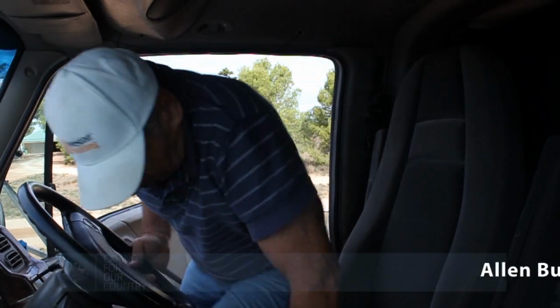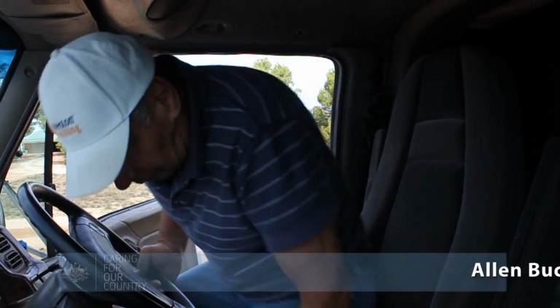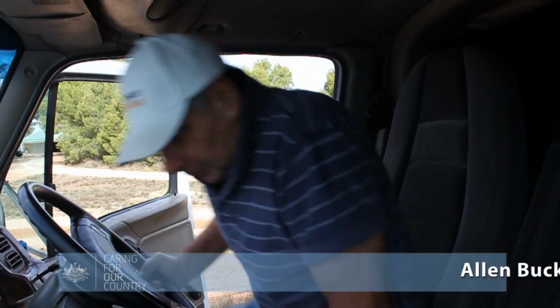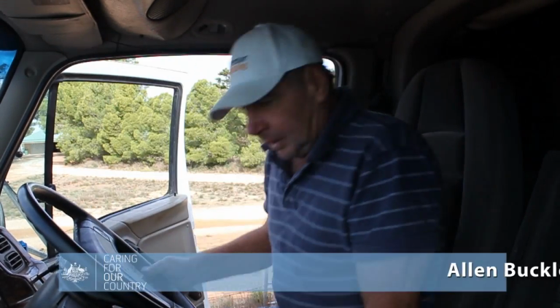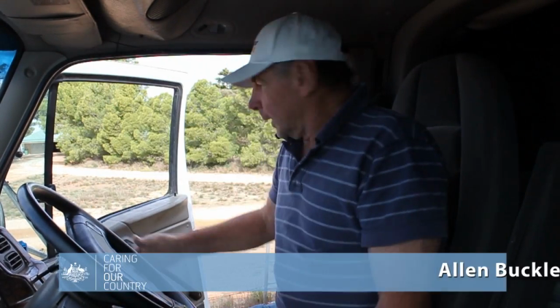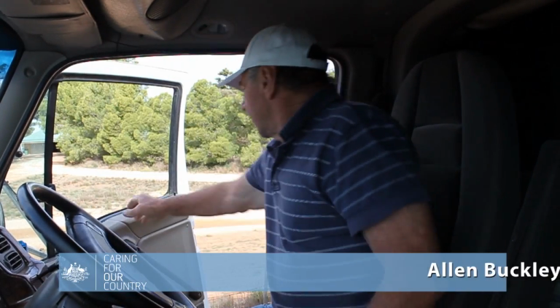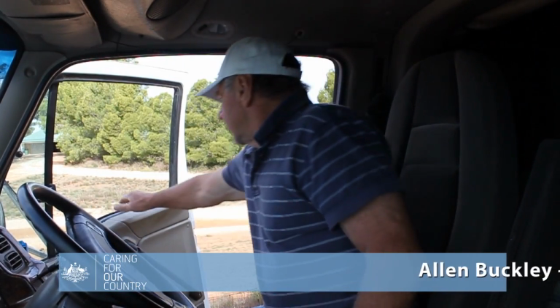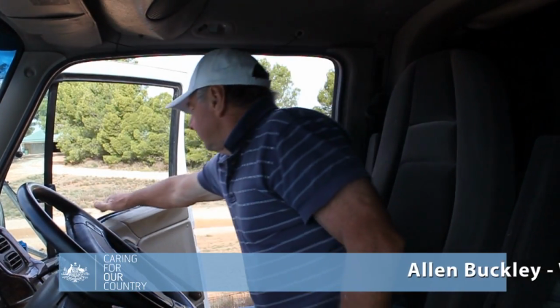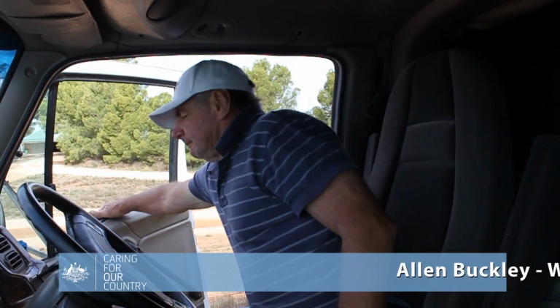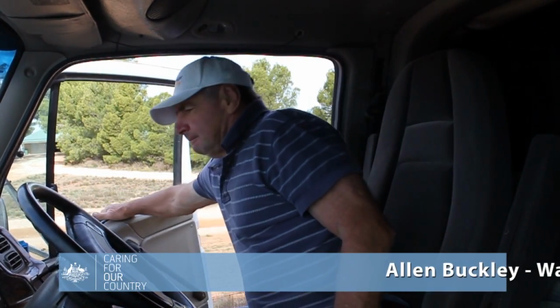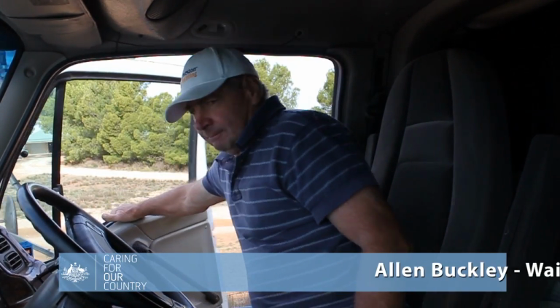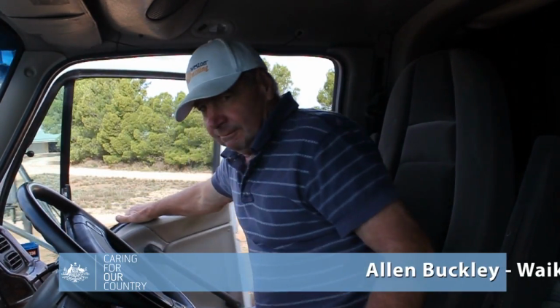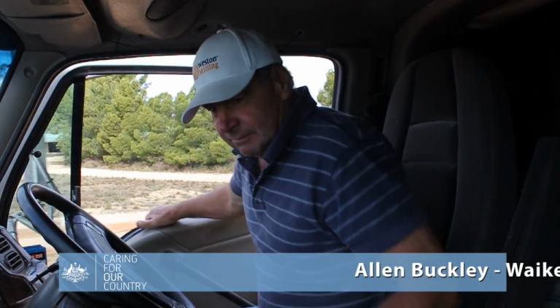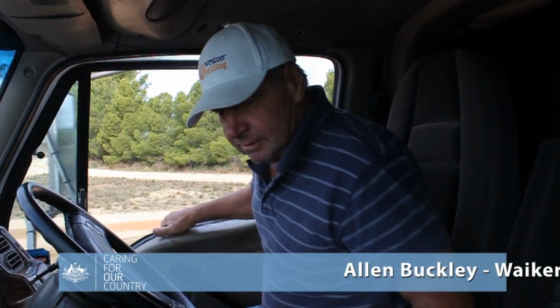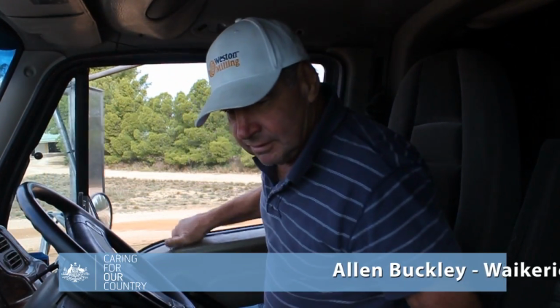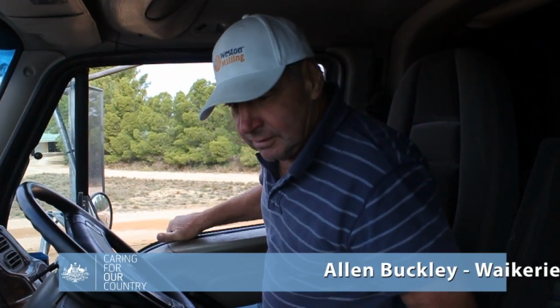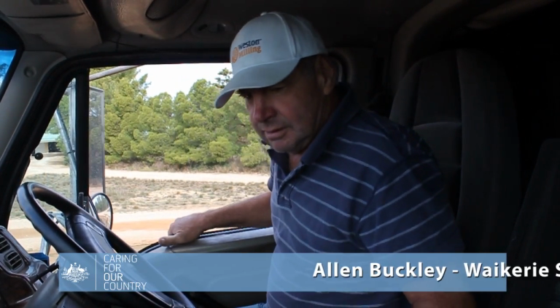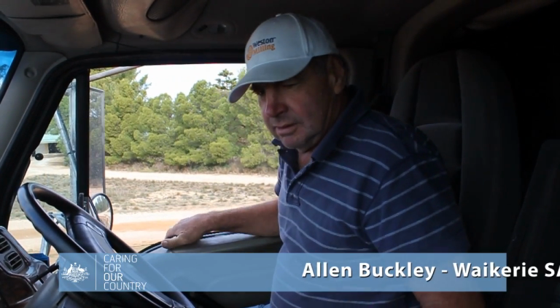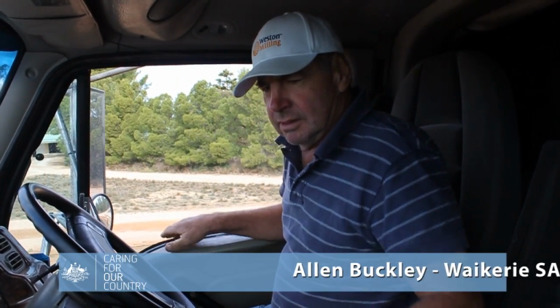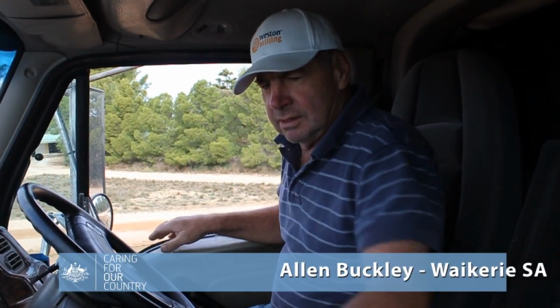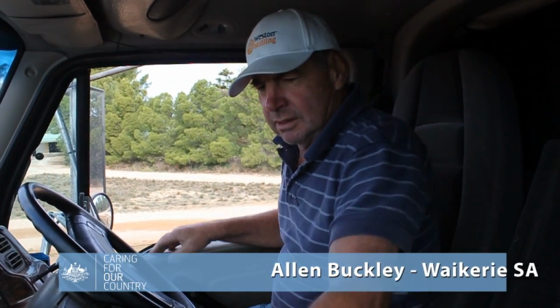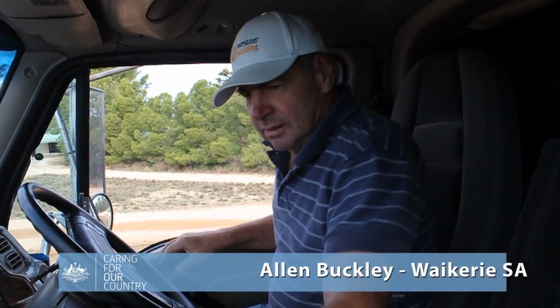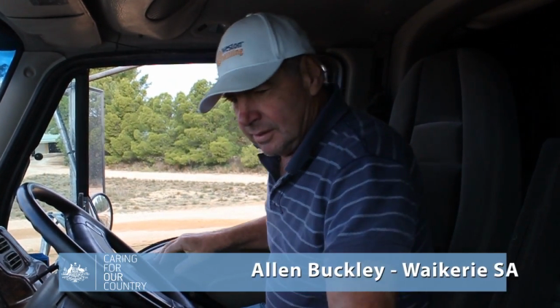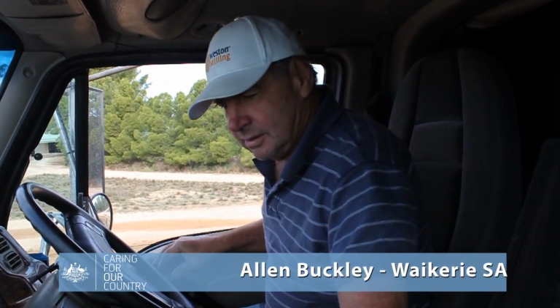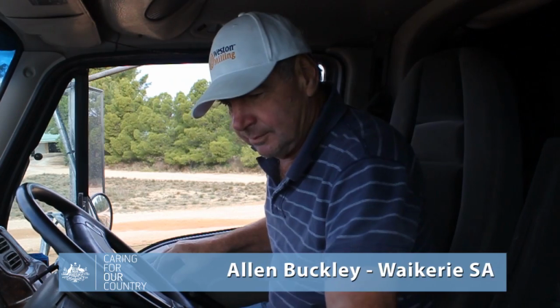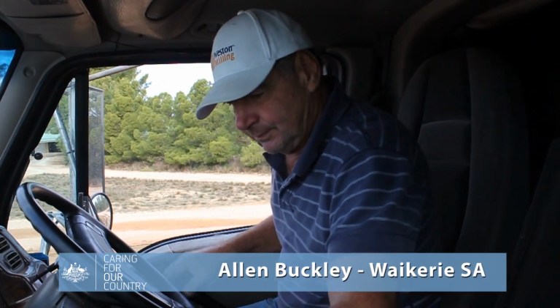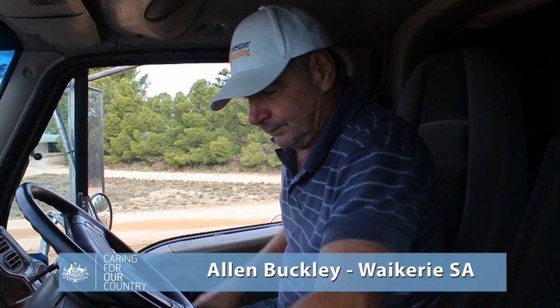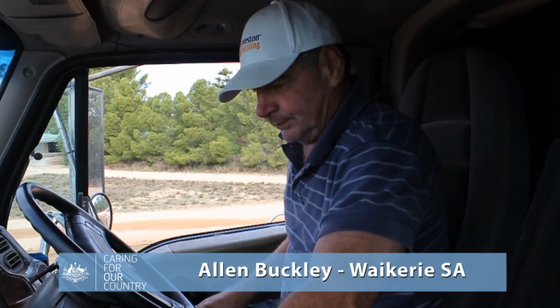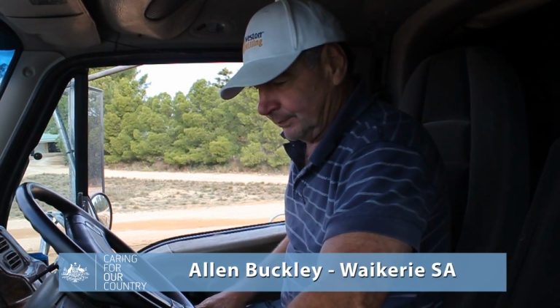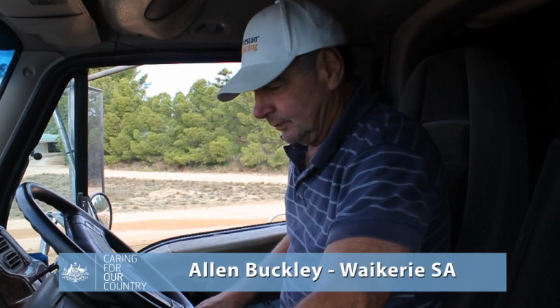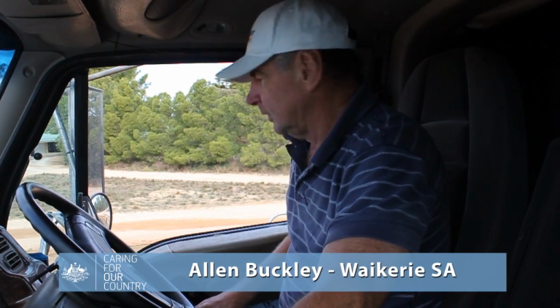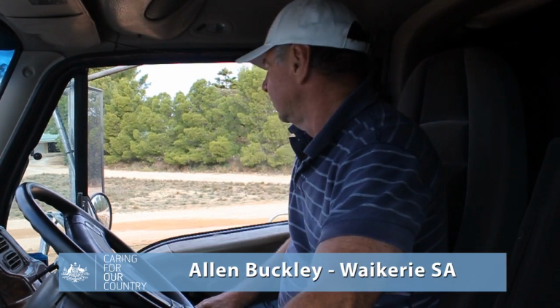Alan Buckley of Glenray Holdings, Wakery, South Australia, shares his personal experiences with crop rotation.